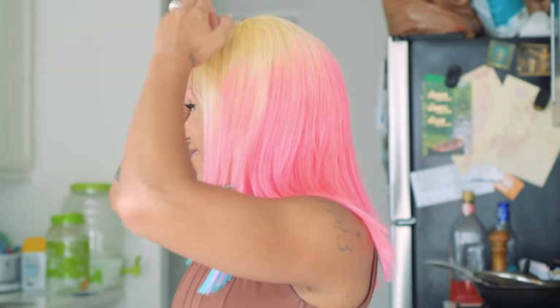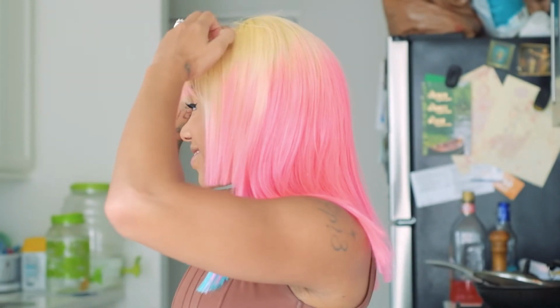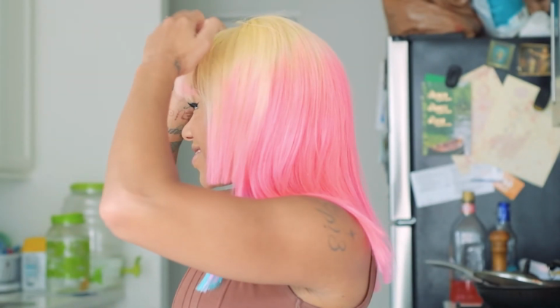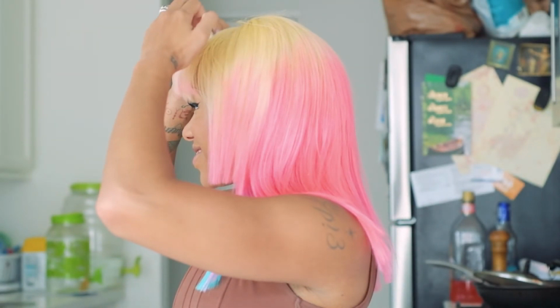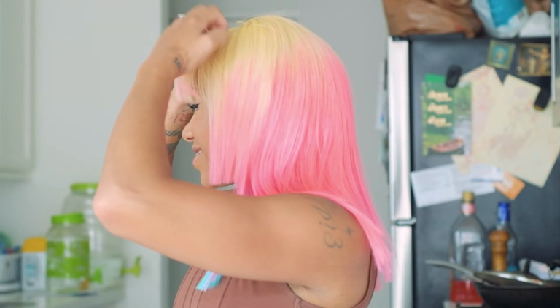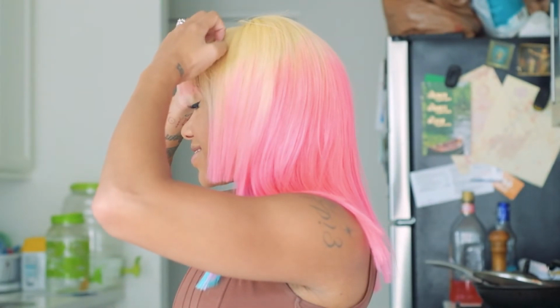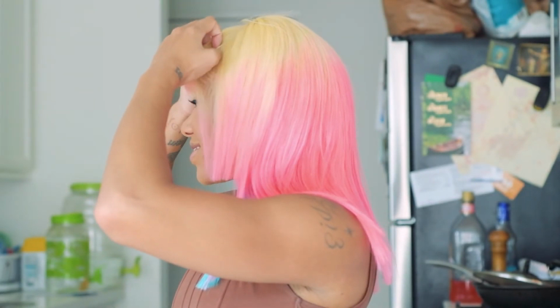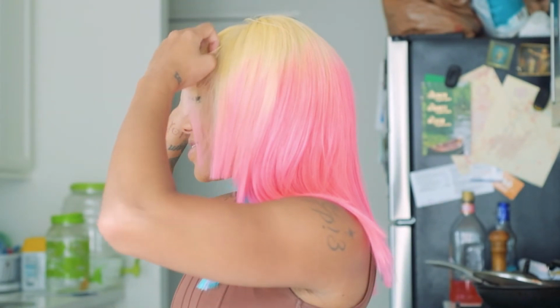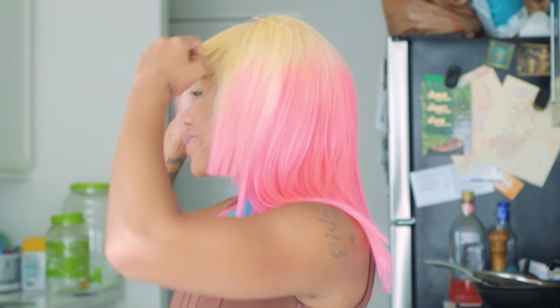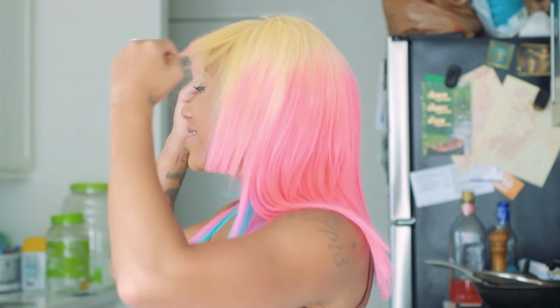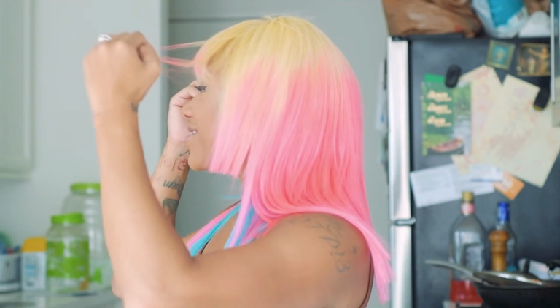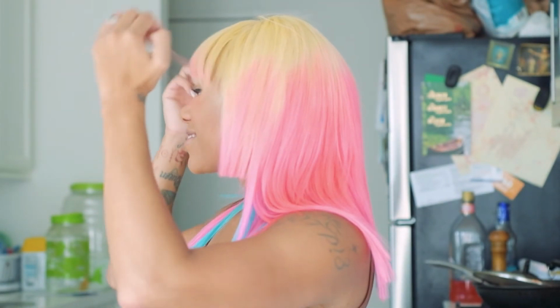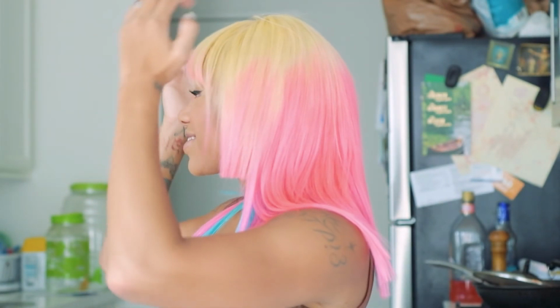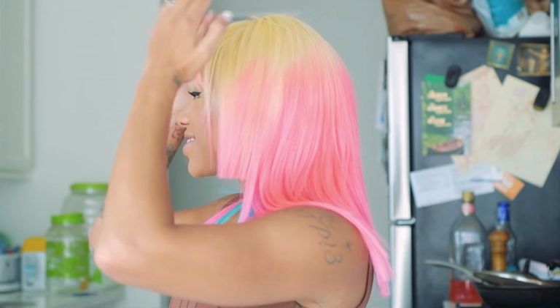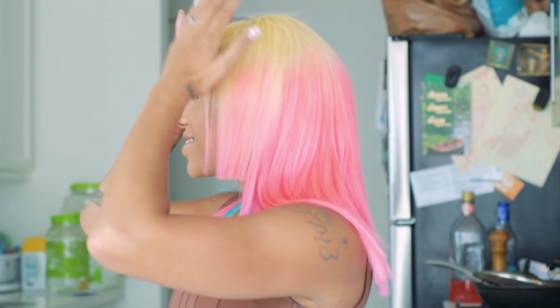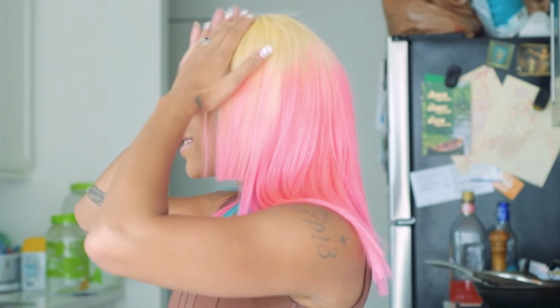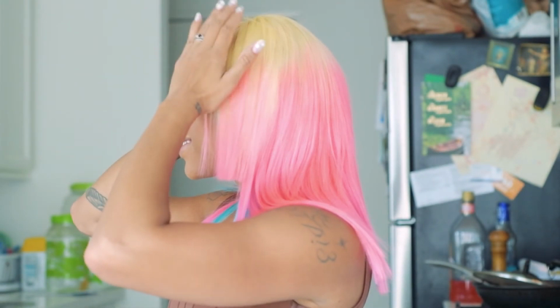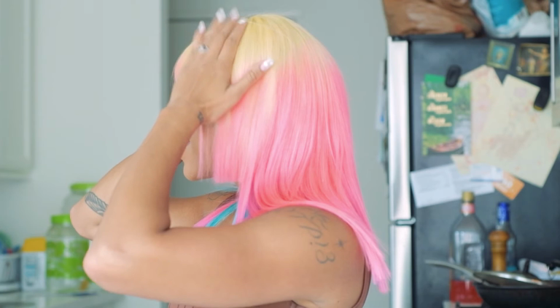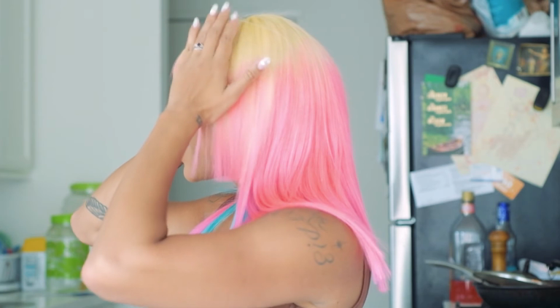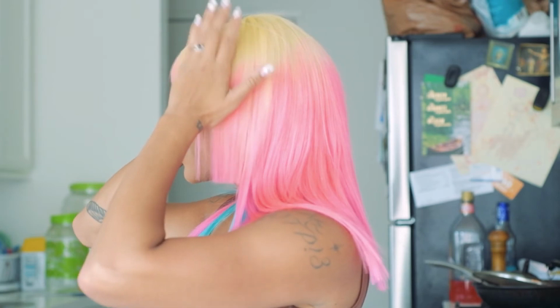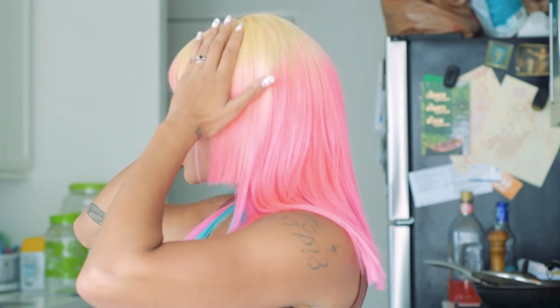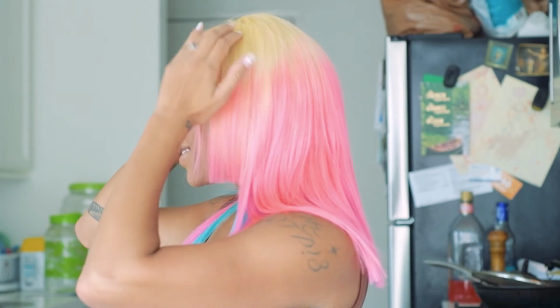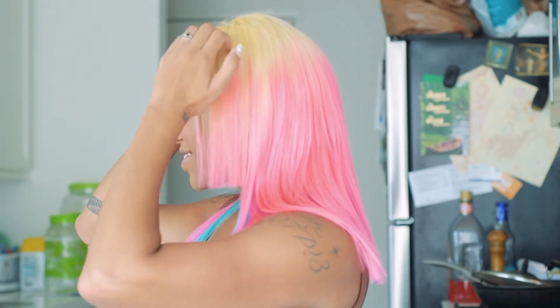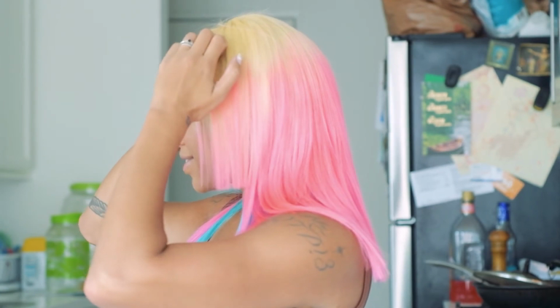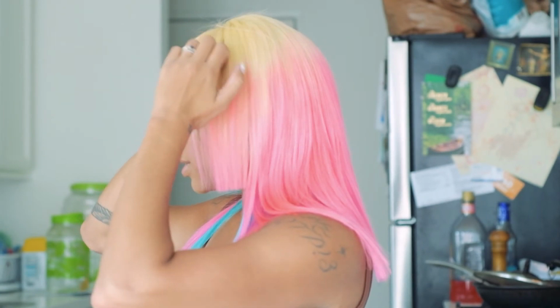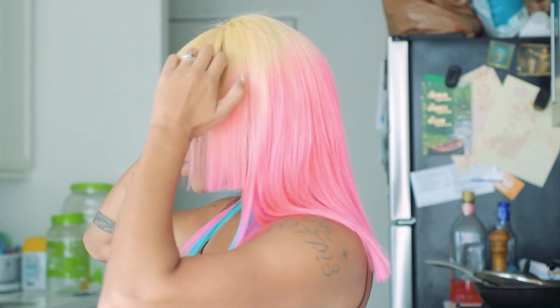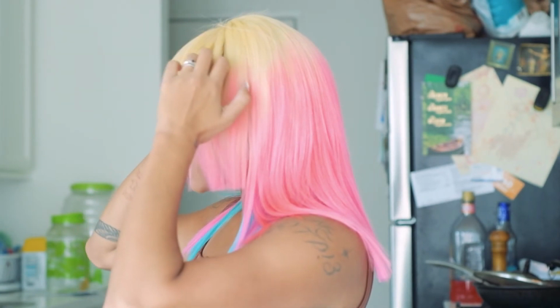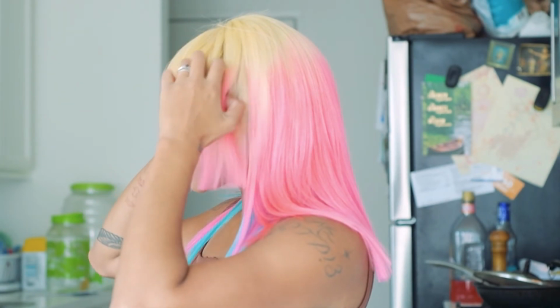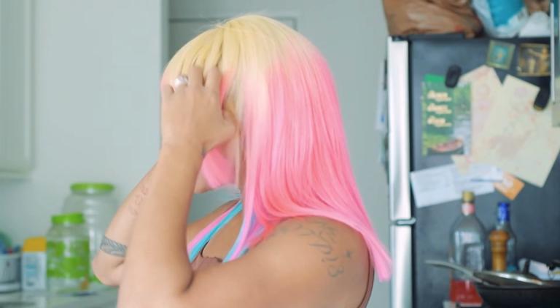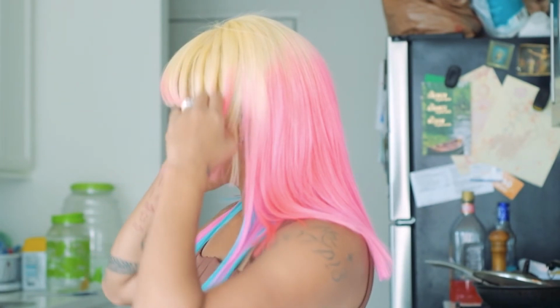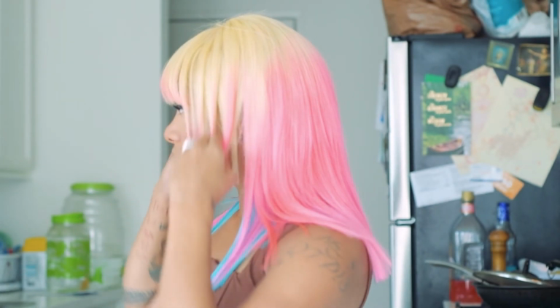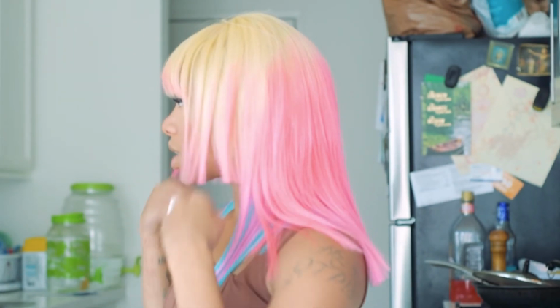As you can see, I'm truly feeling myself here — feeling myself to the max.